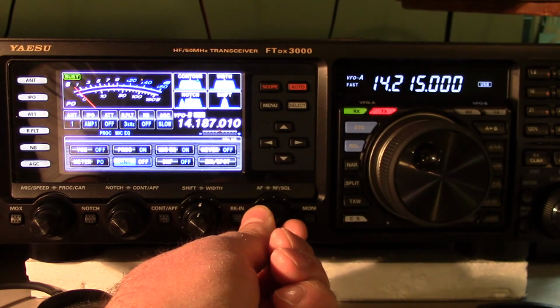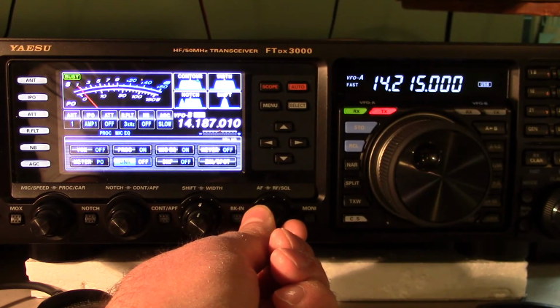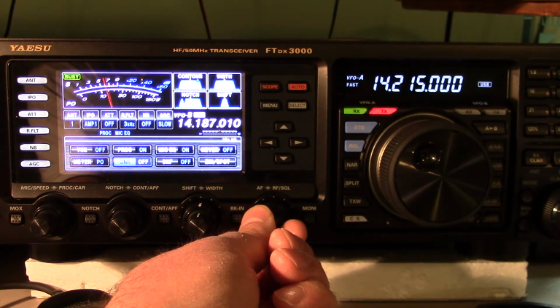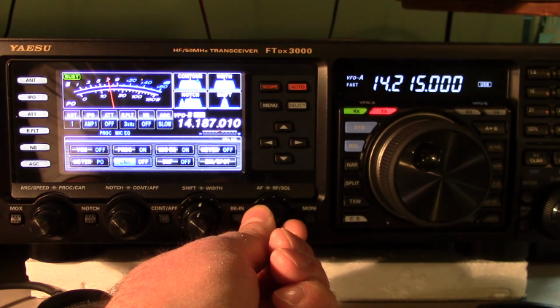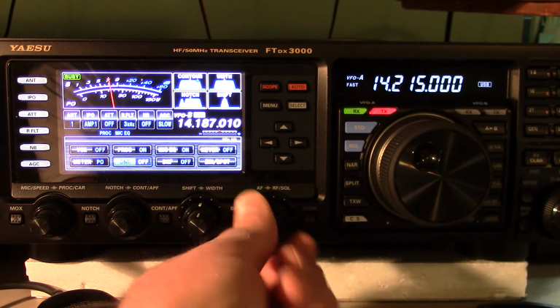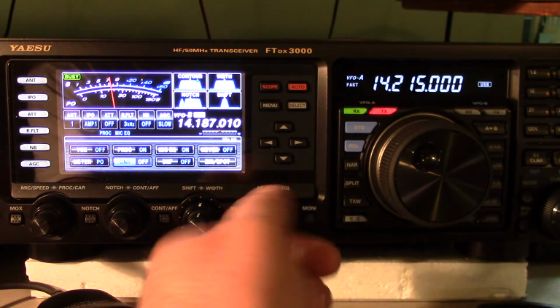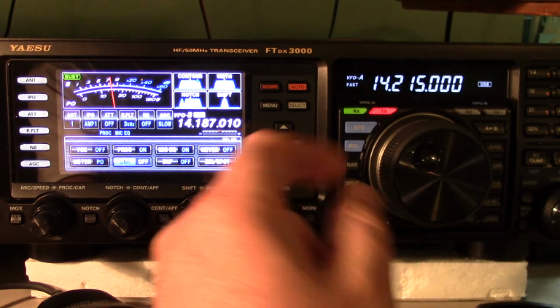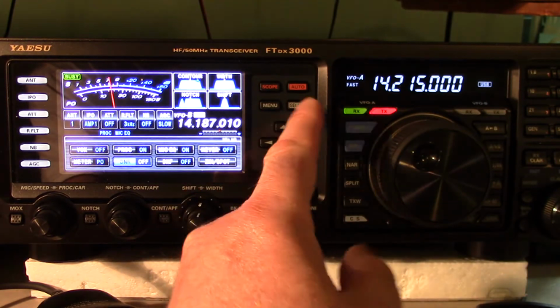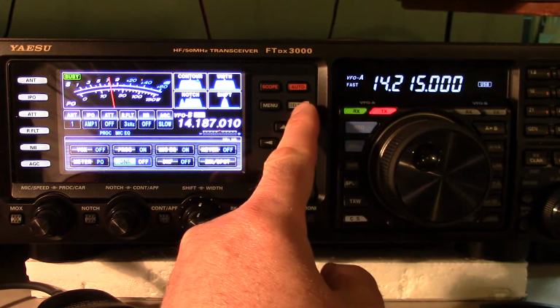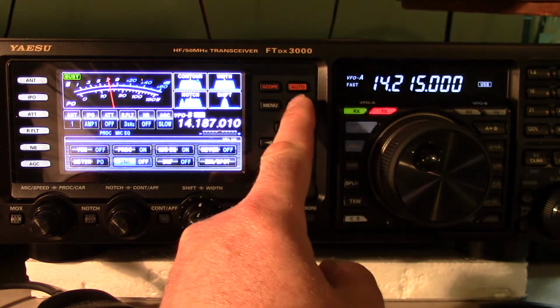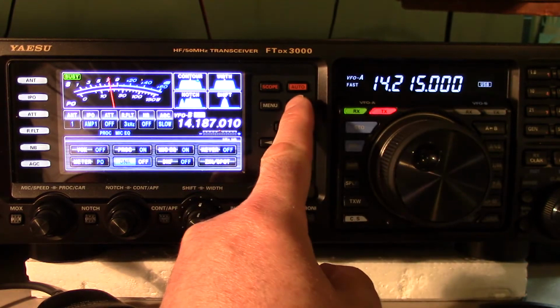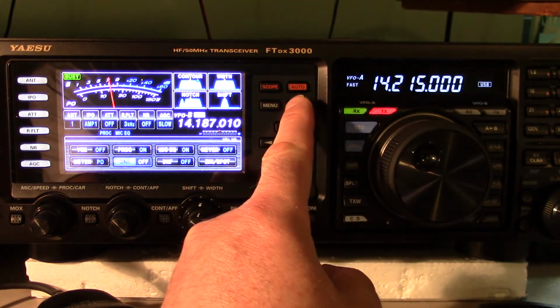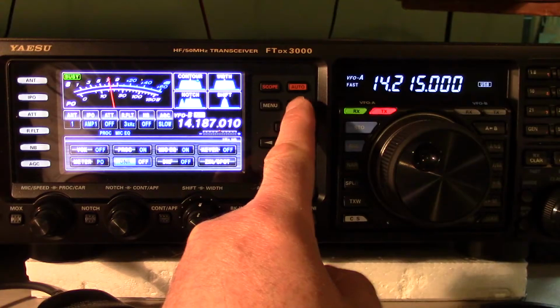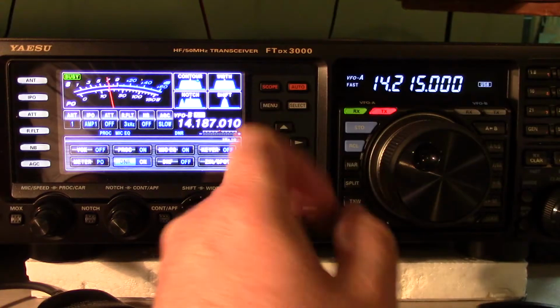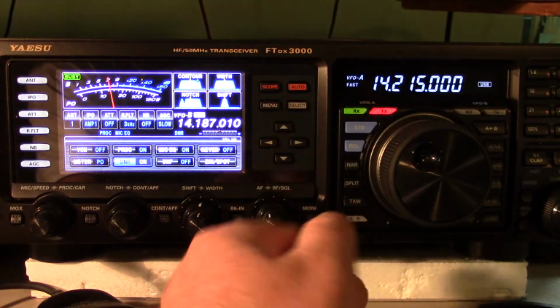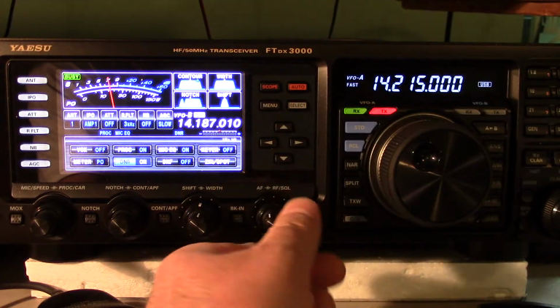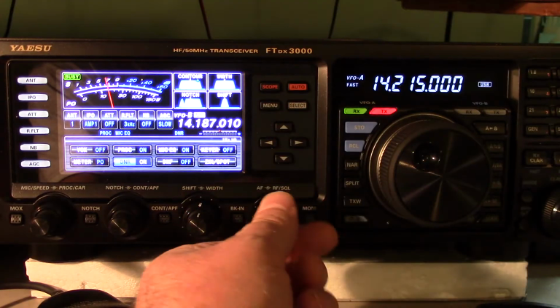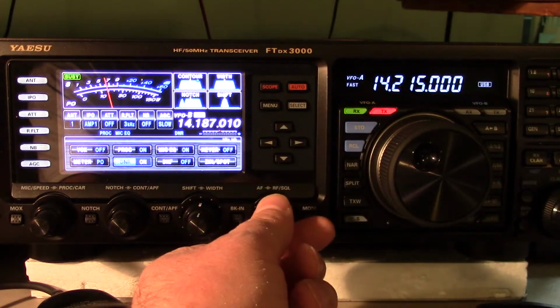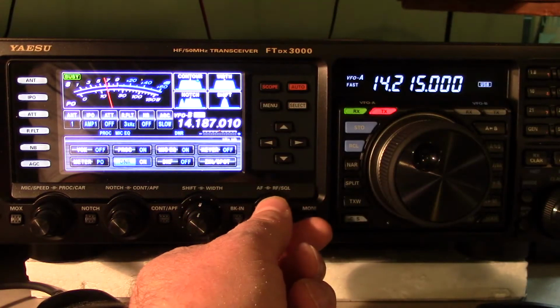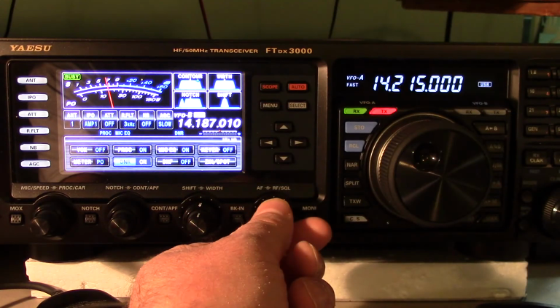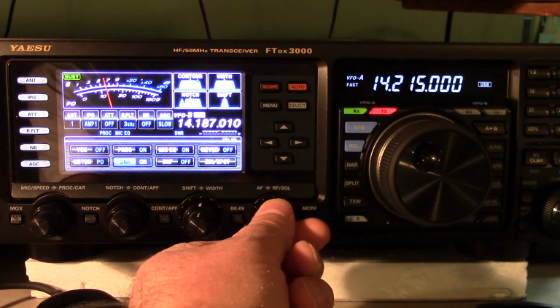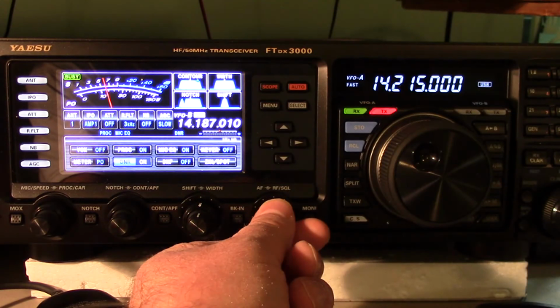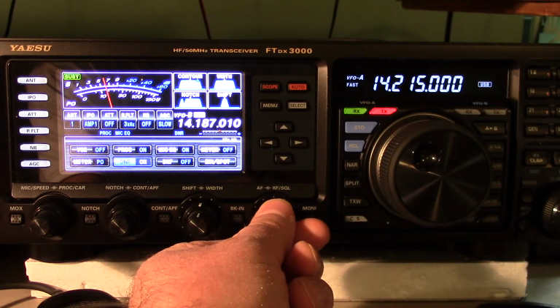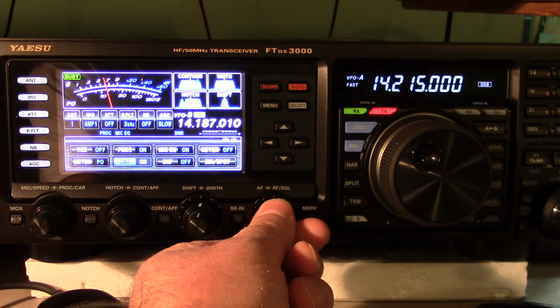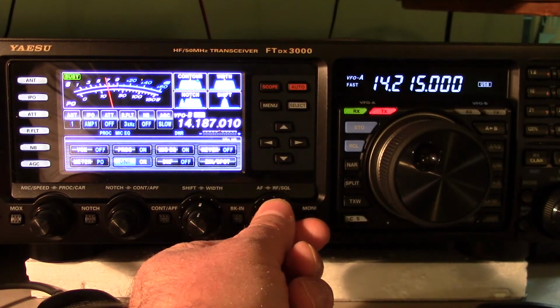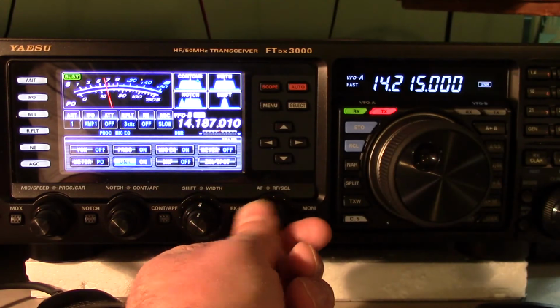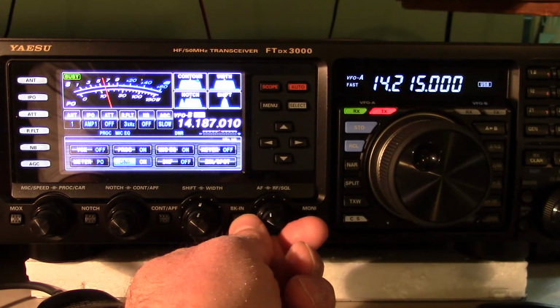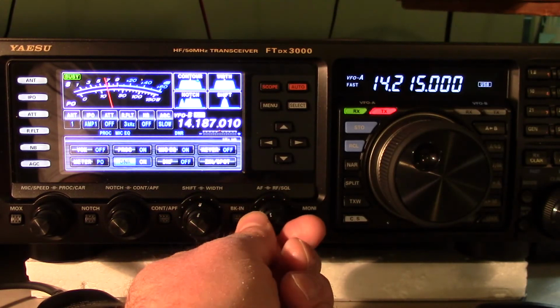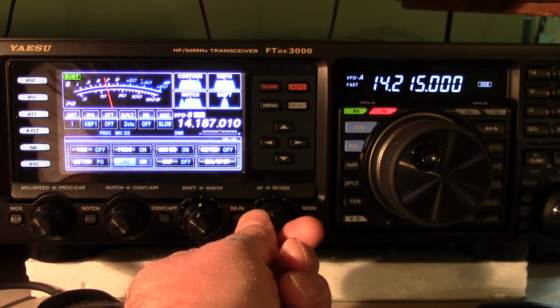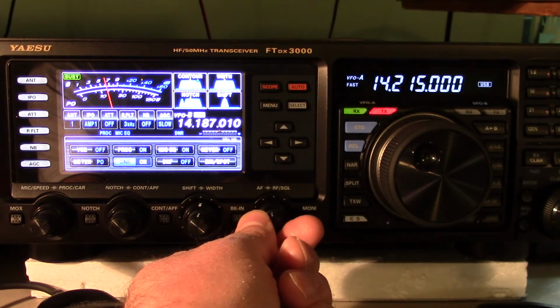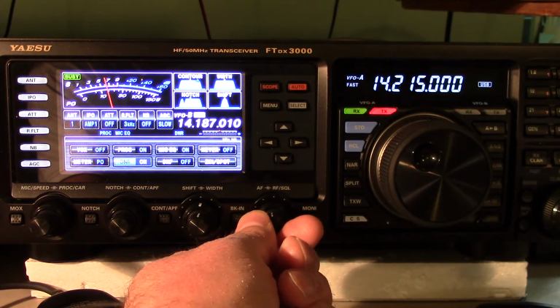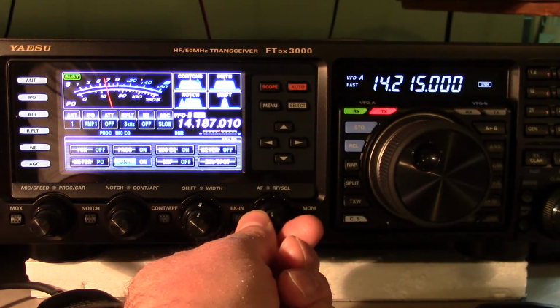Yeah, I'm having trouble pulling you out. Let me turn the beam around a little bit. Maybe I can get a little better signal out of you. Try it again, please.